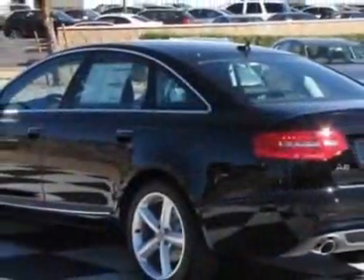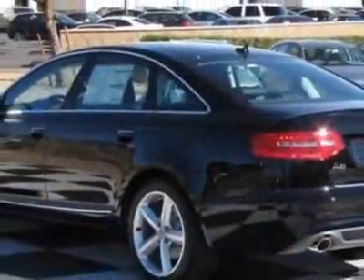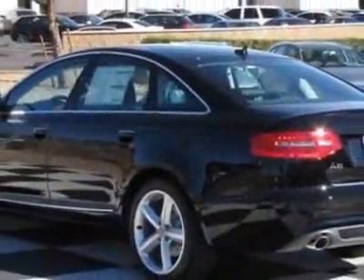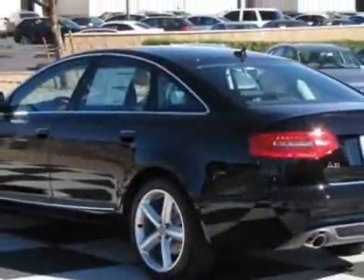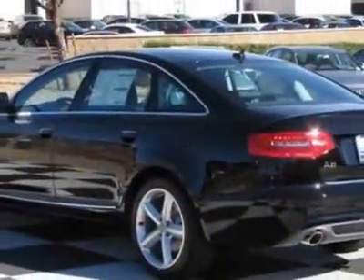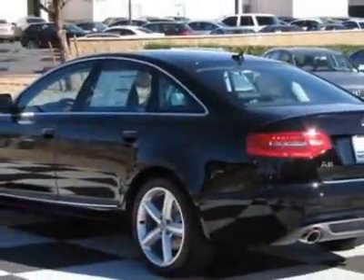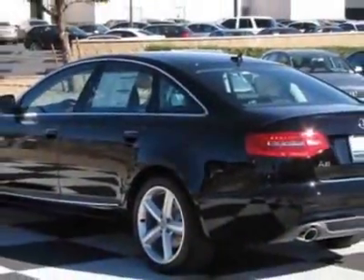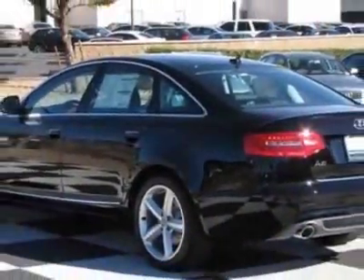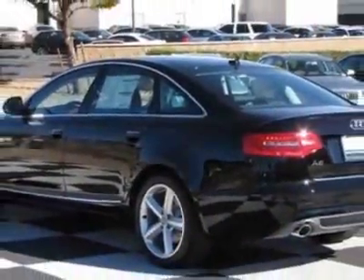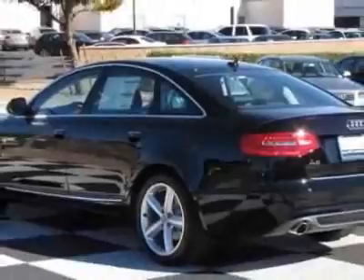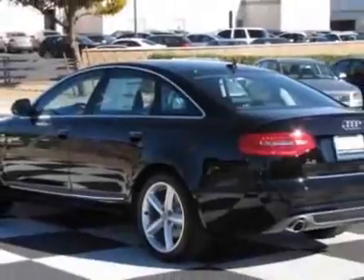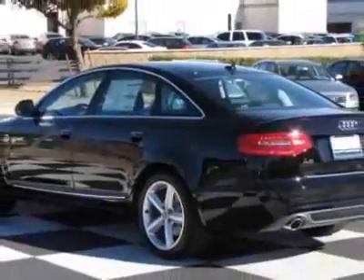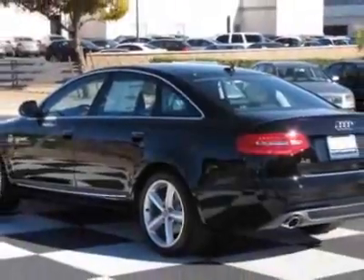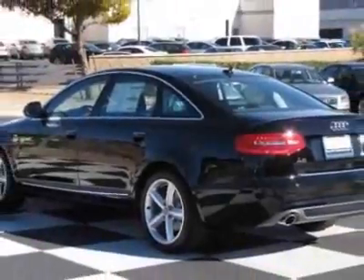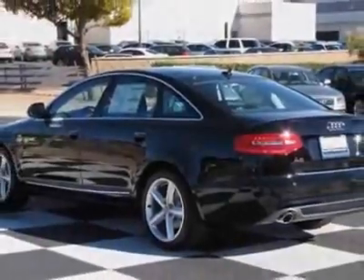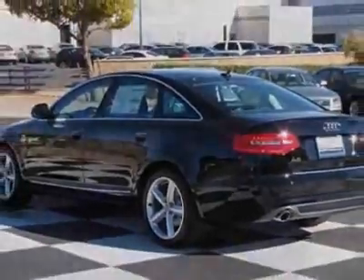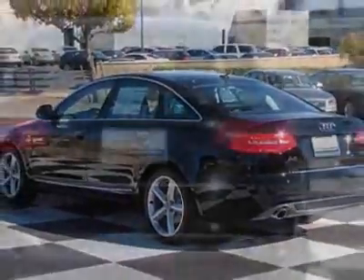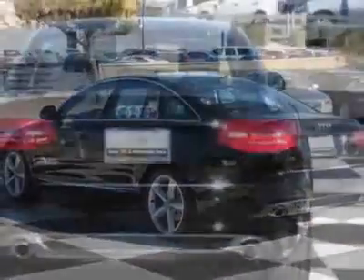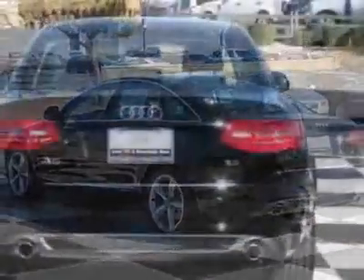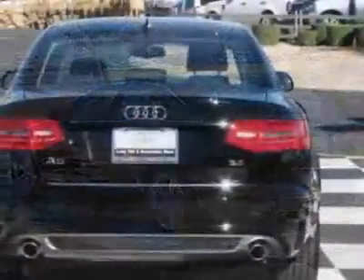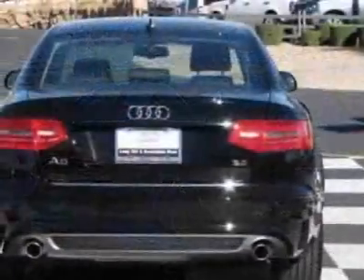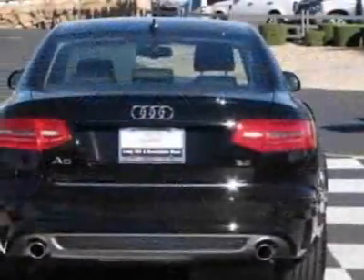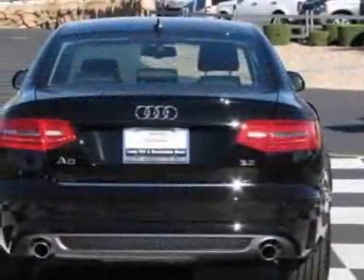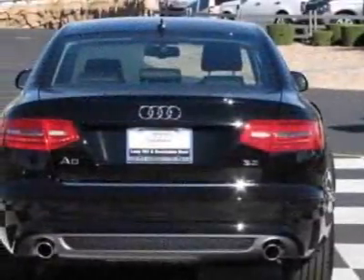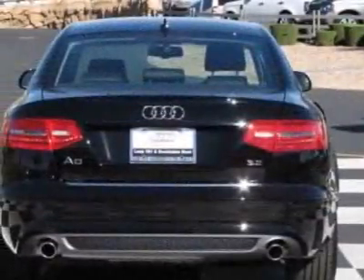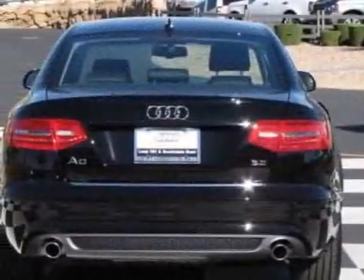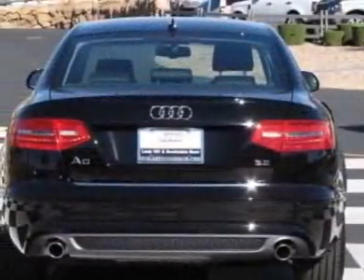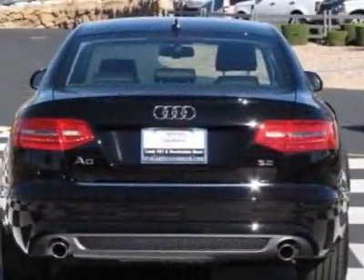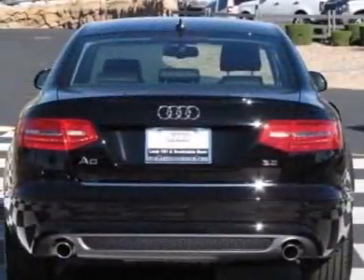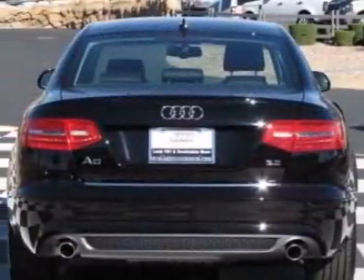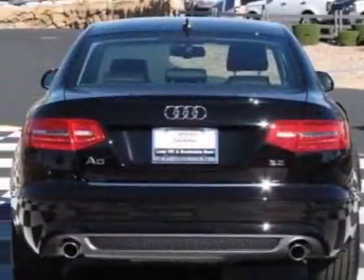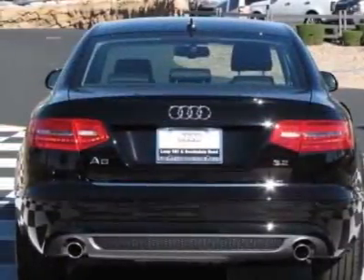This A6 boasts a 3.2 liter engine and has a CVT transmission.